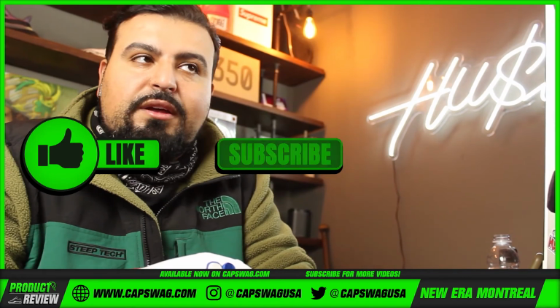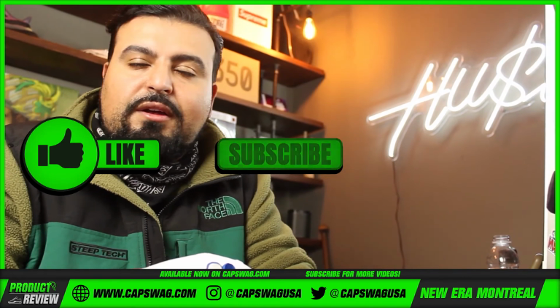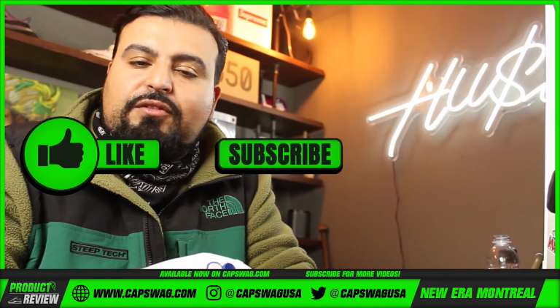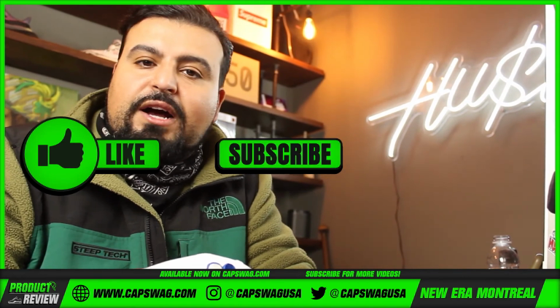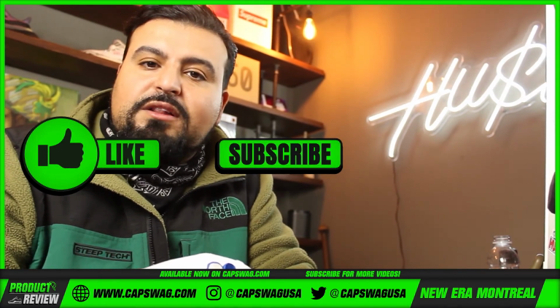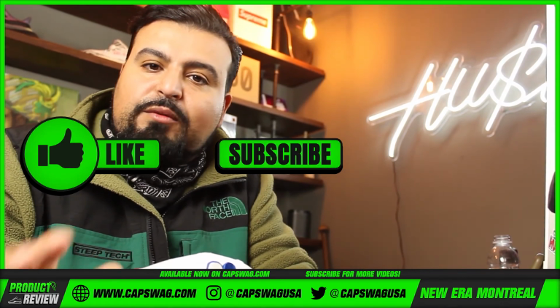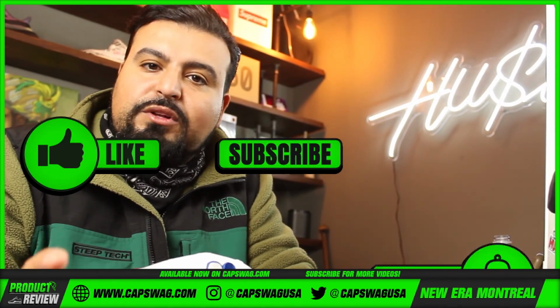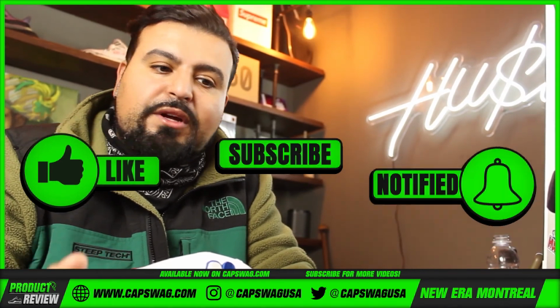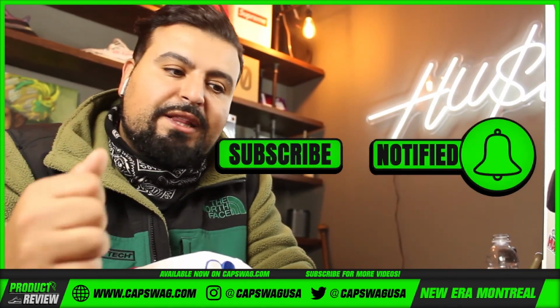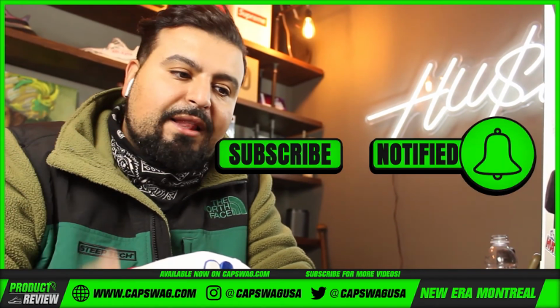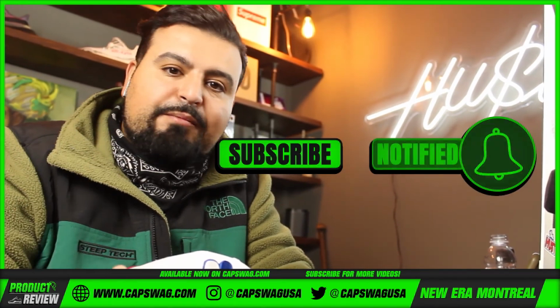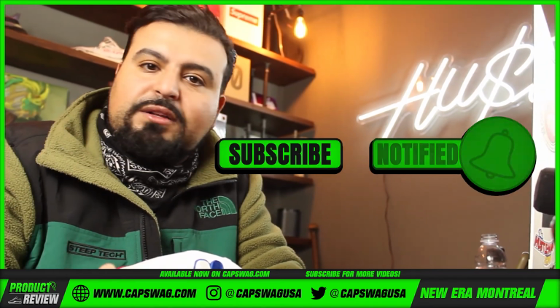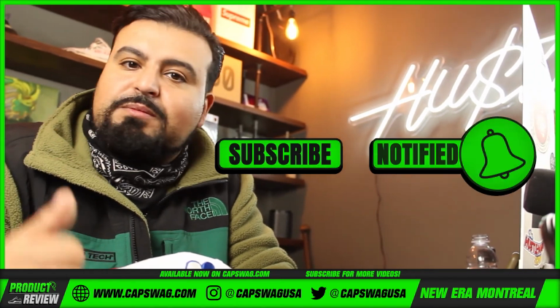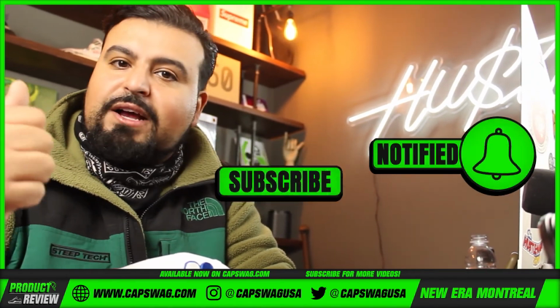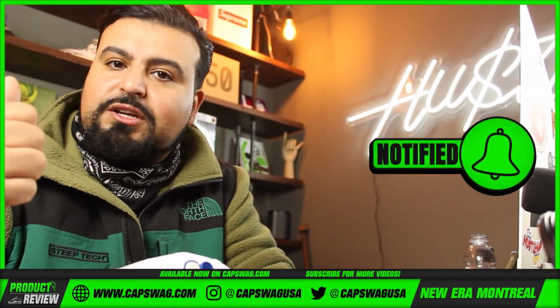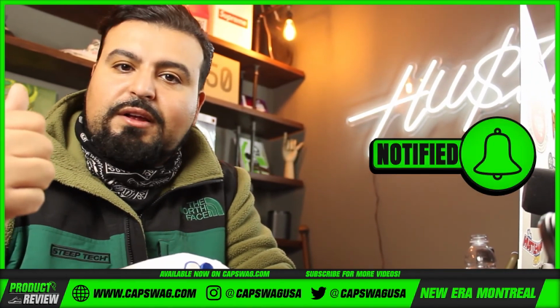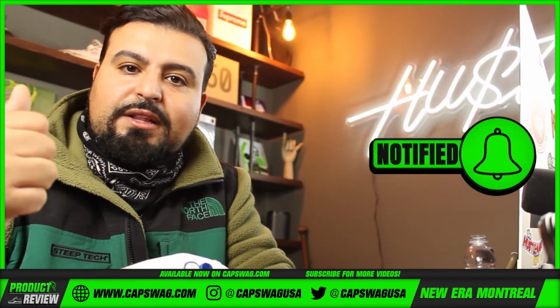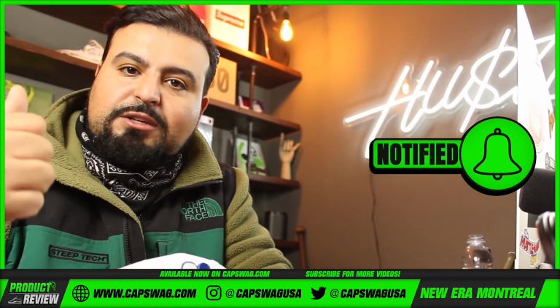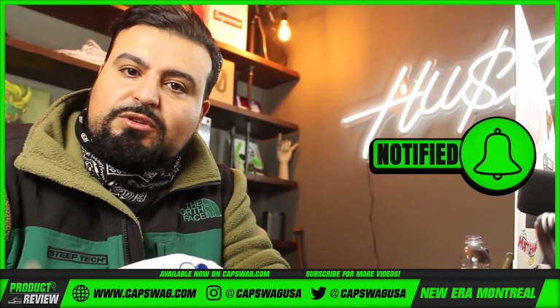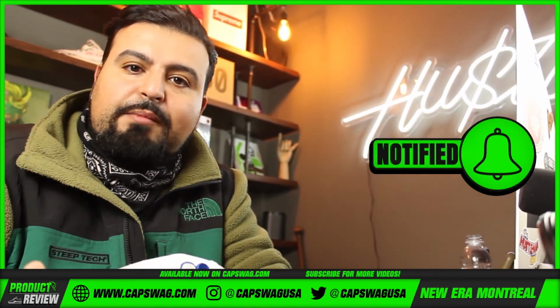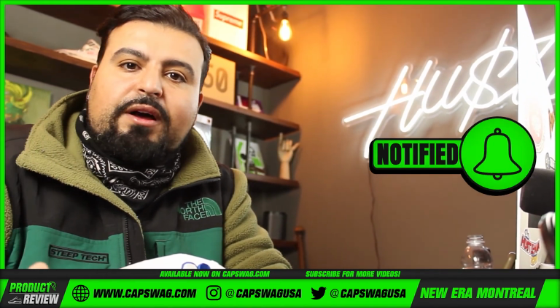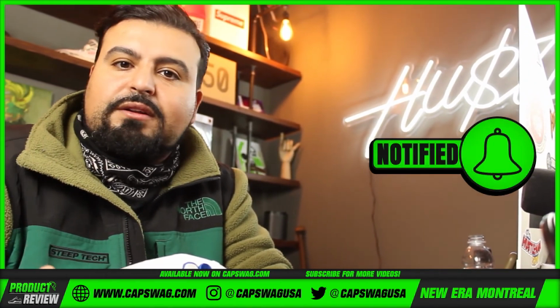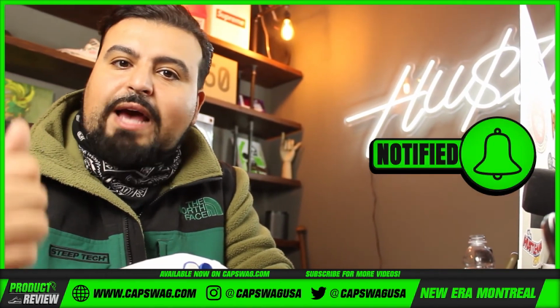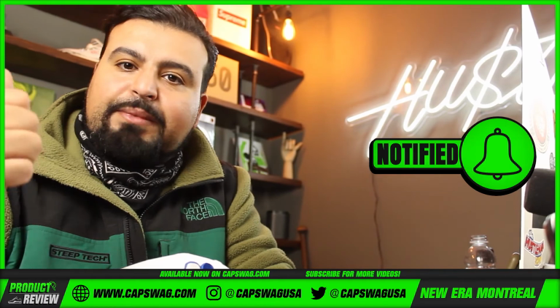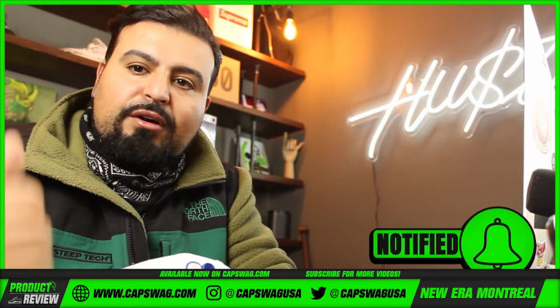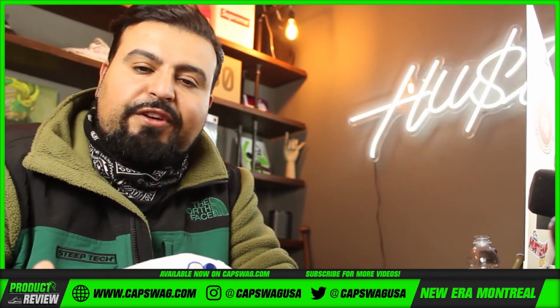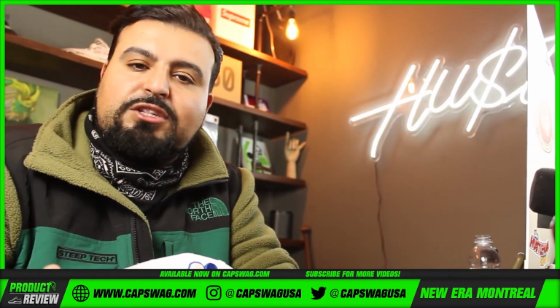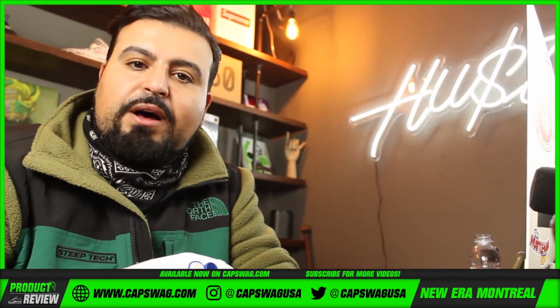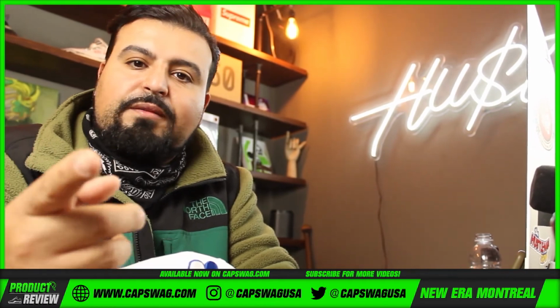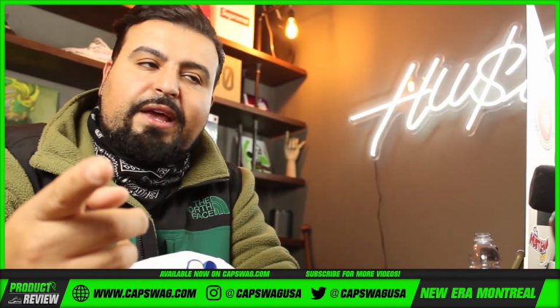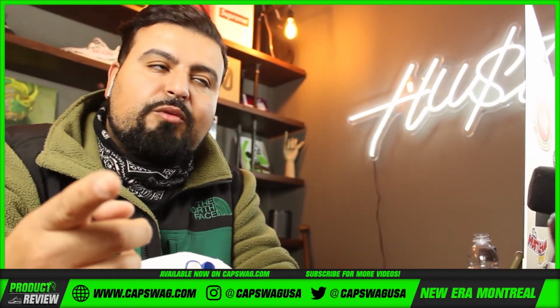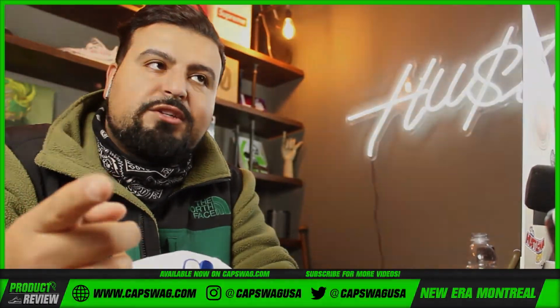If you guys like what we're doing, hit that like button, smash that subscribe button, tap that notification bell — thanks for watching!